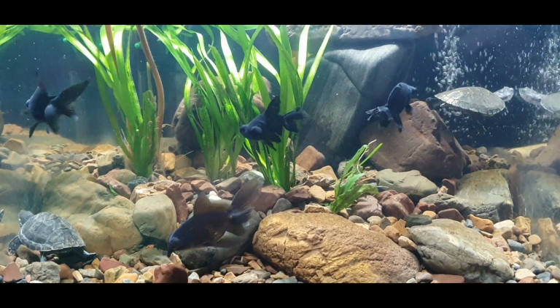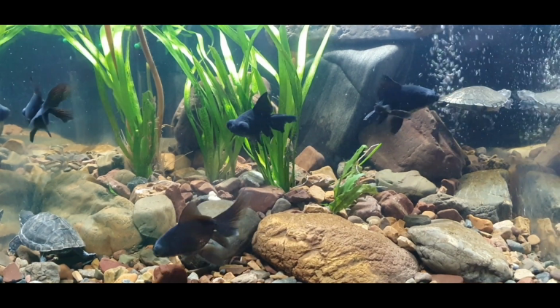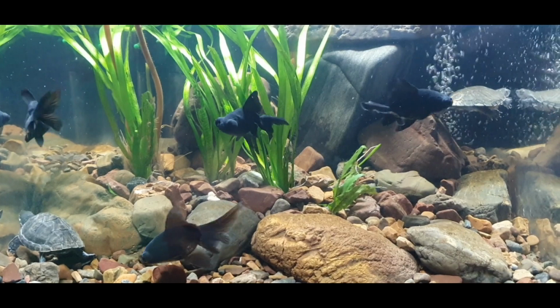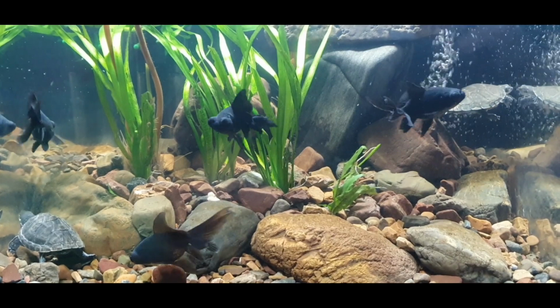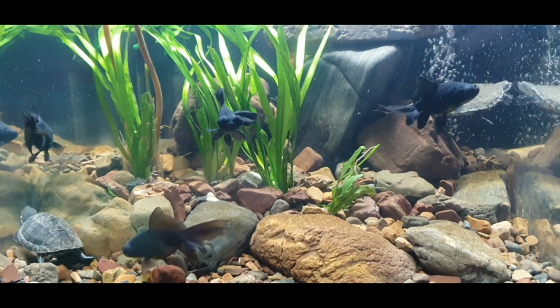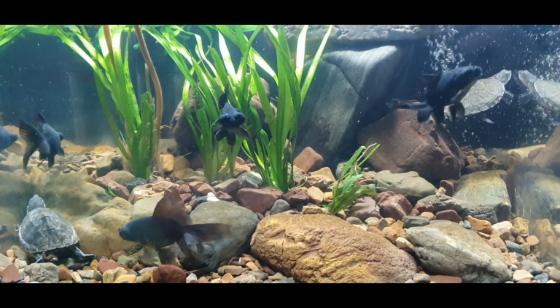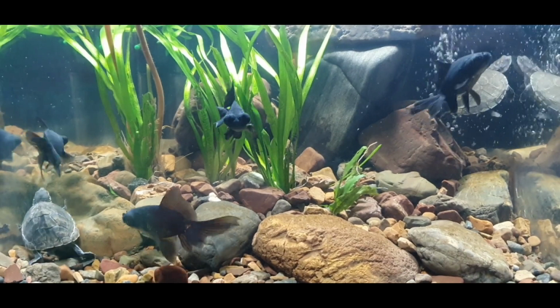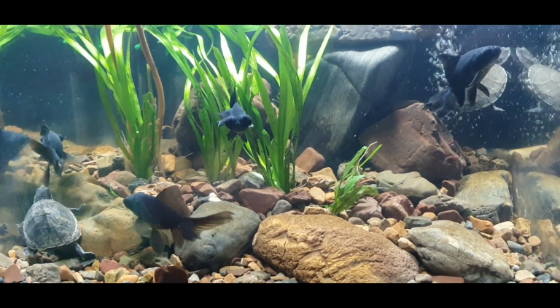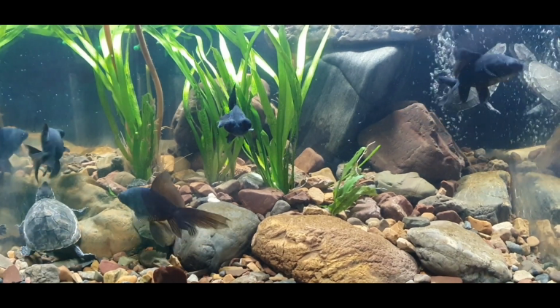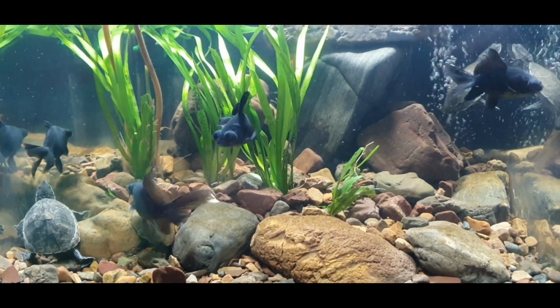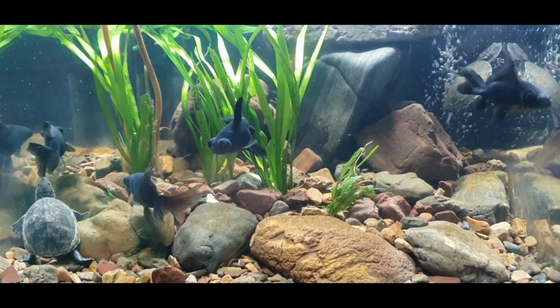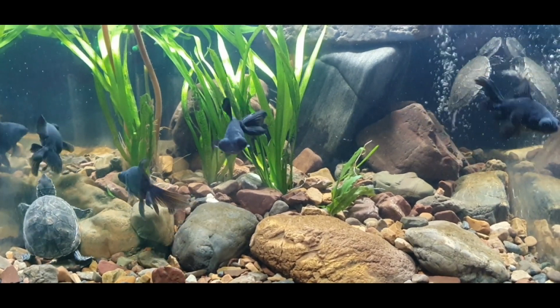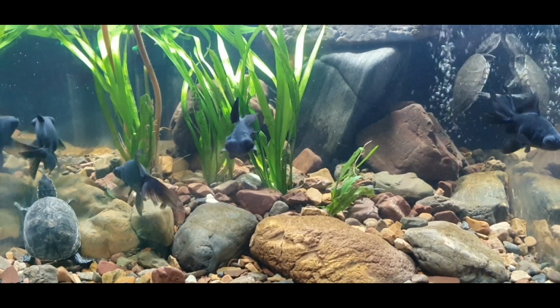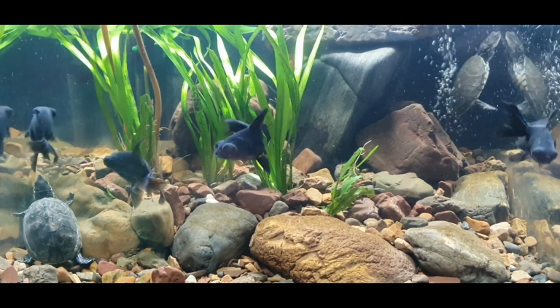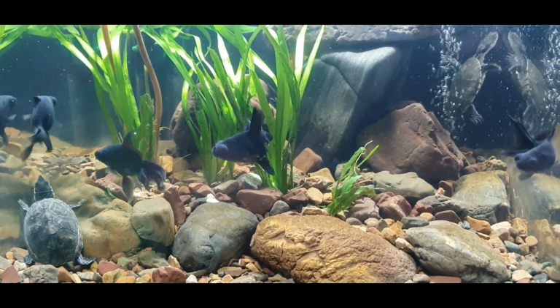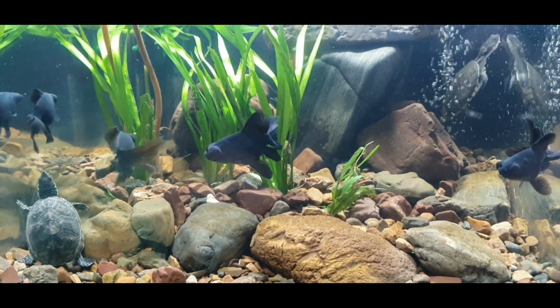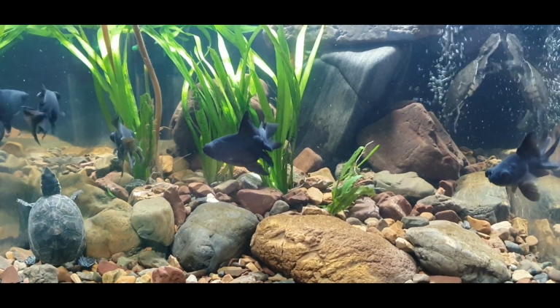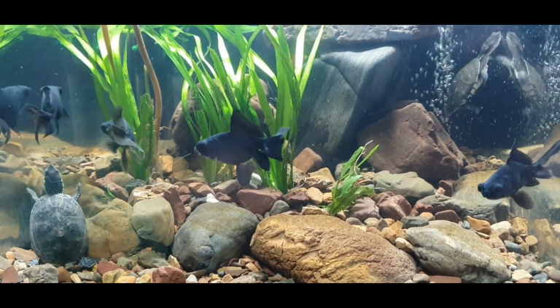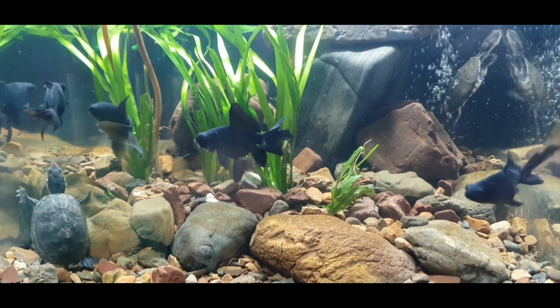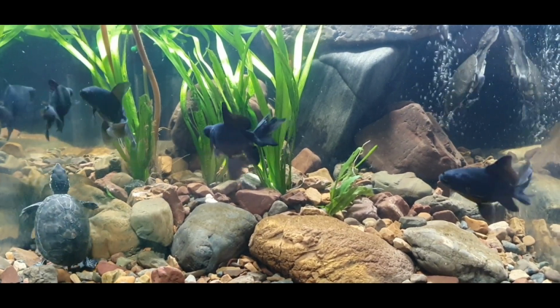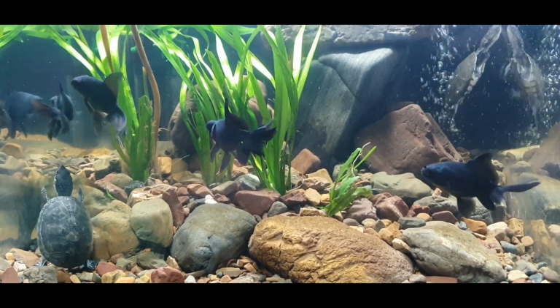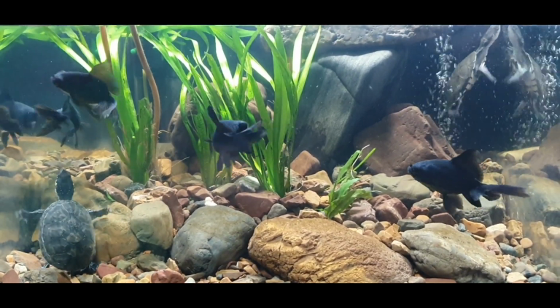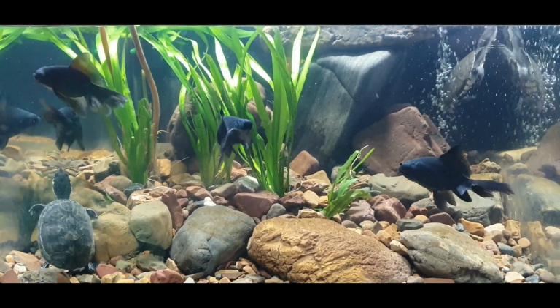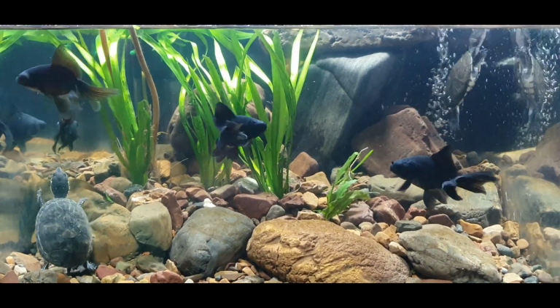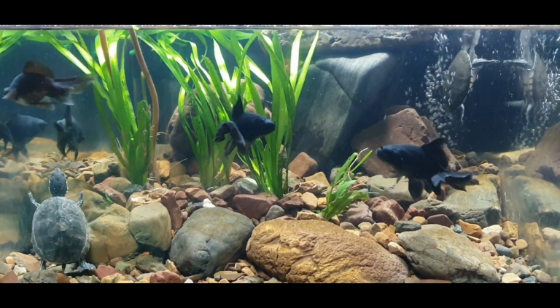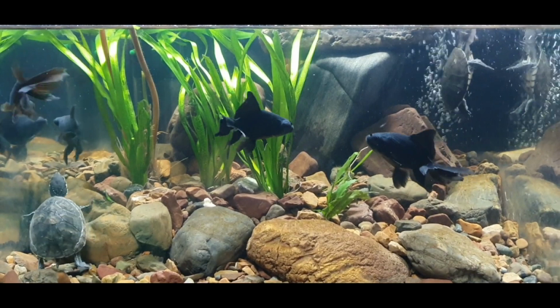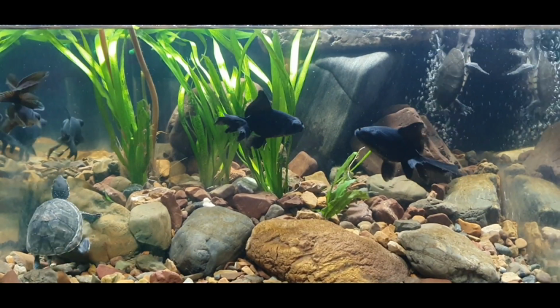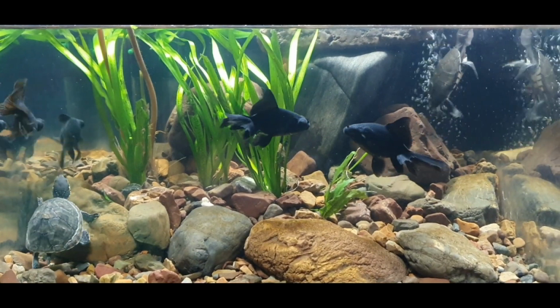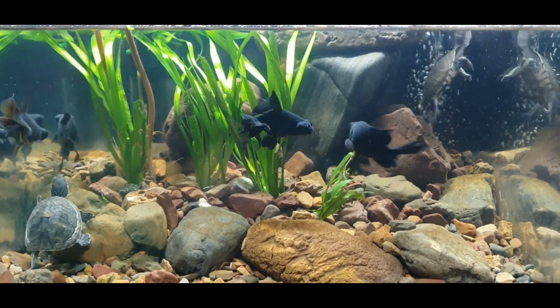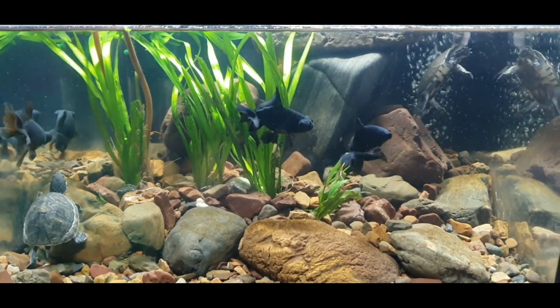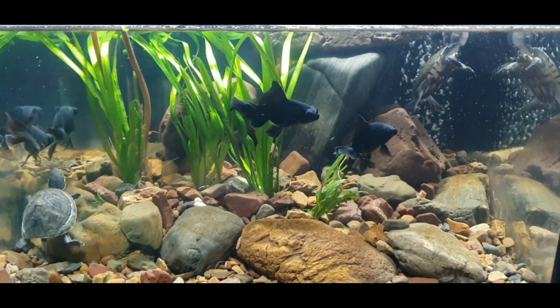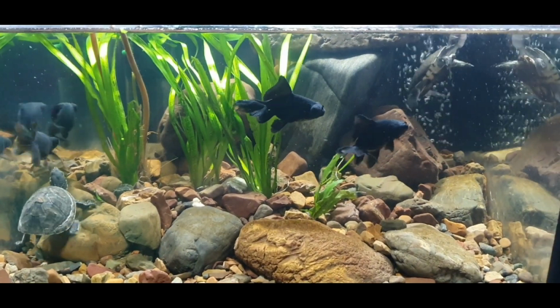Hello everyone and welcome to the new video. In today's video we'll see what's going on in this aquarium.